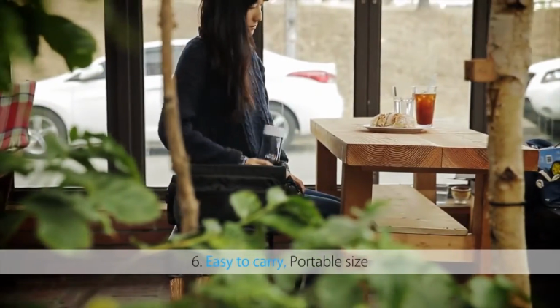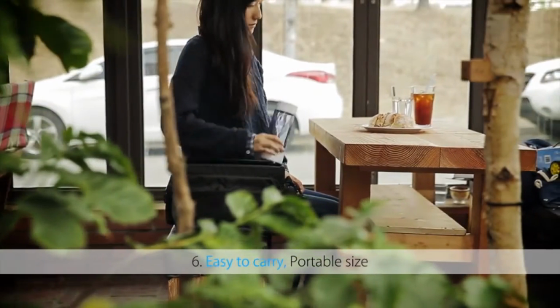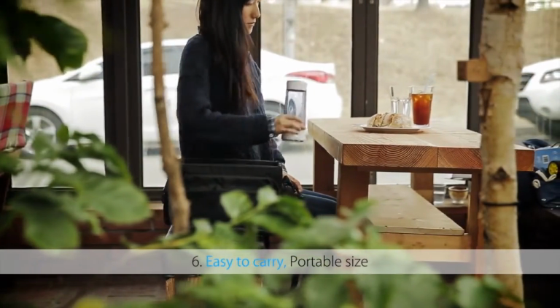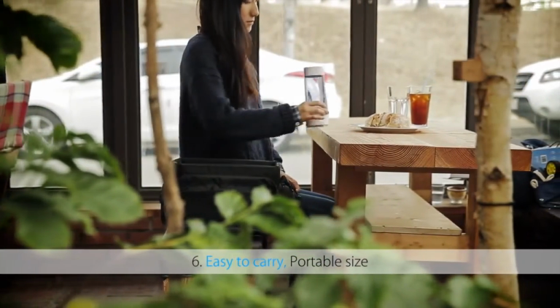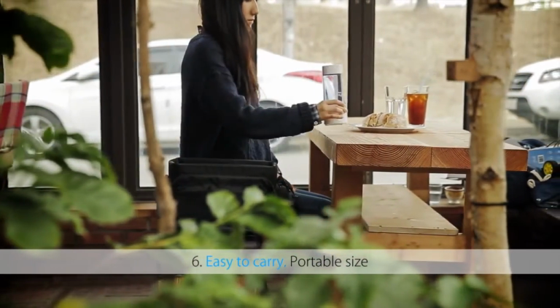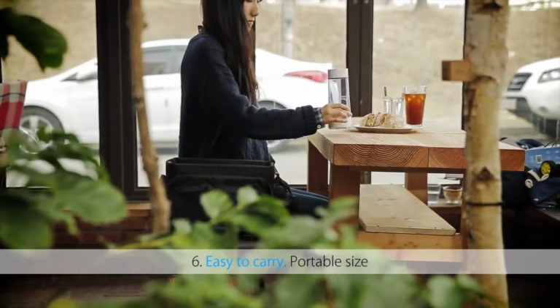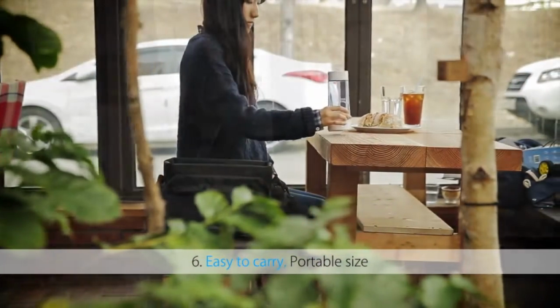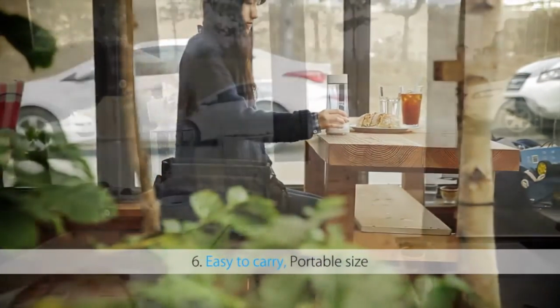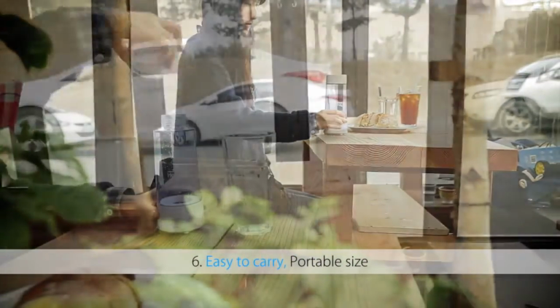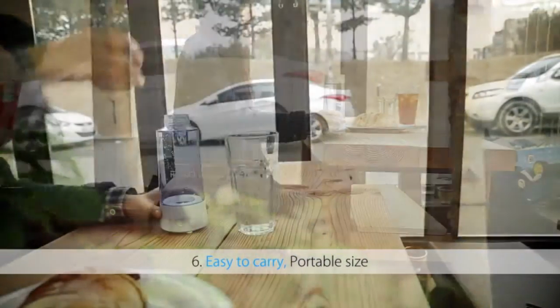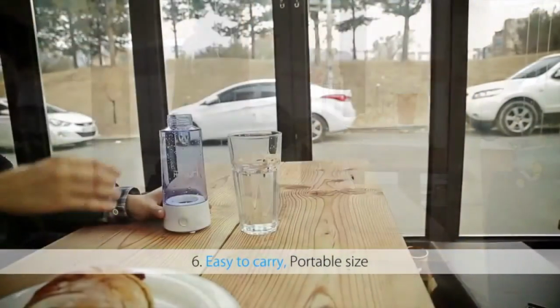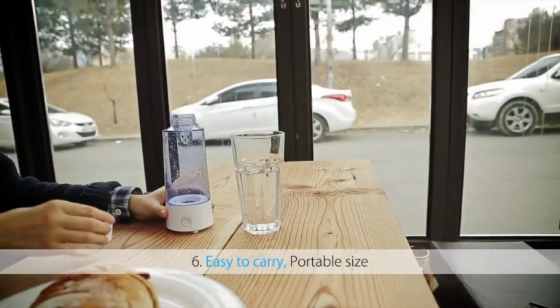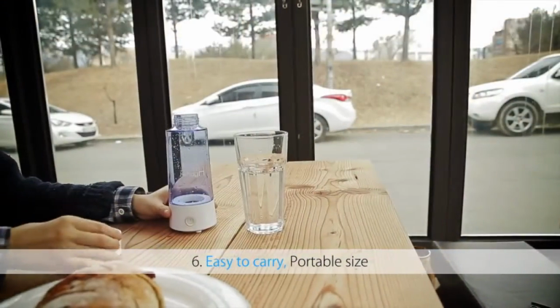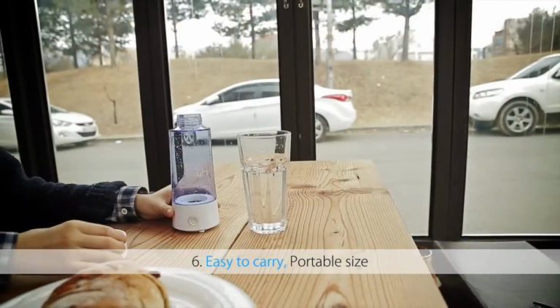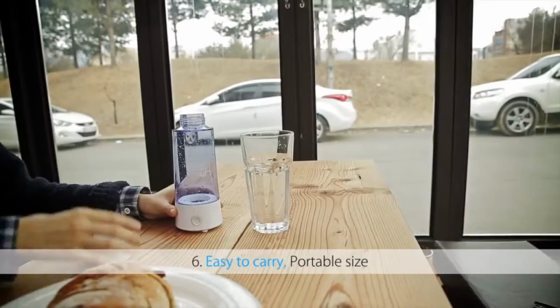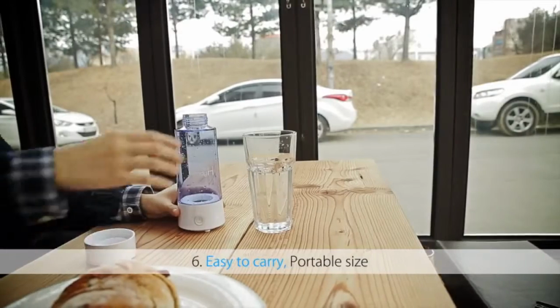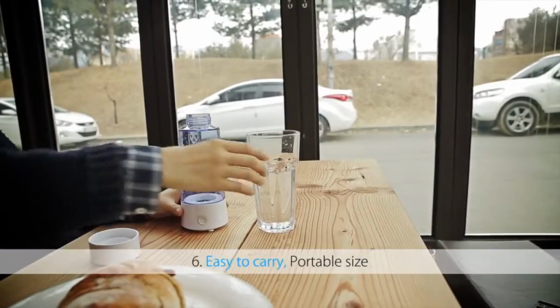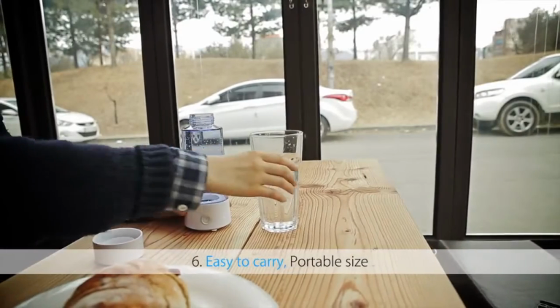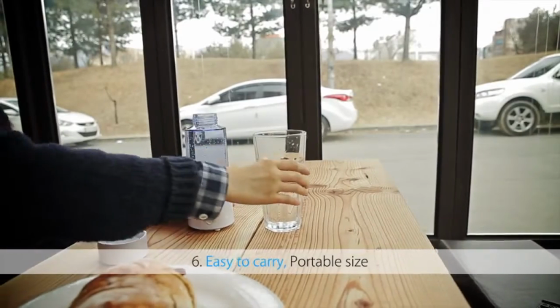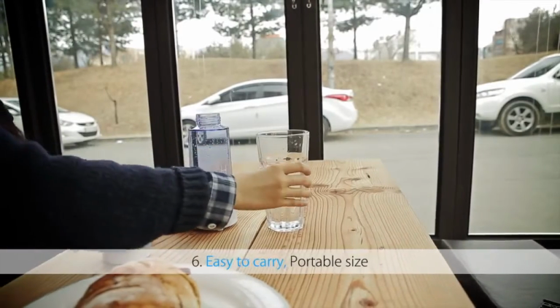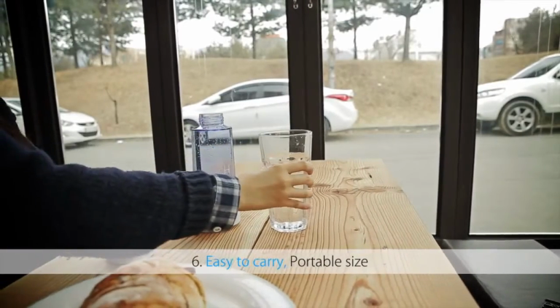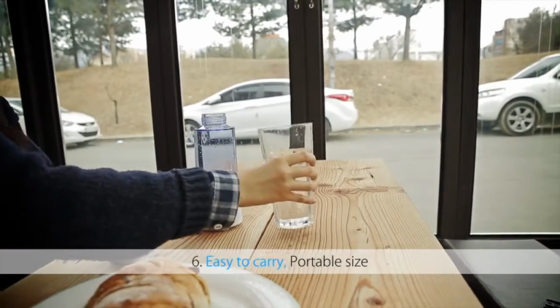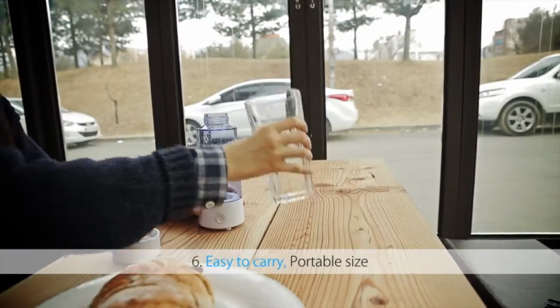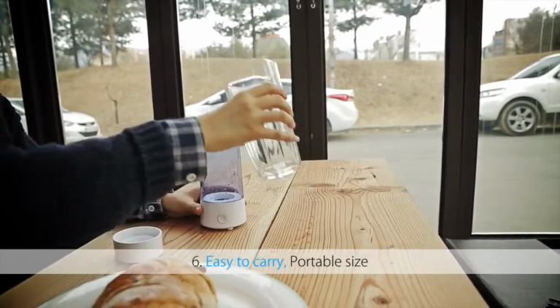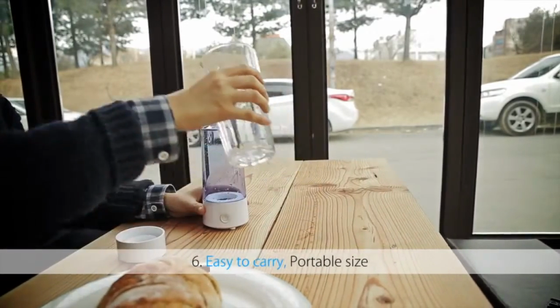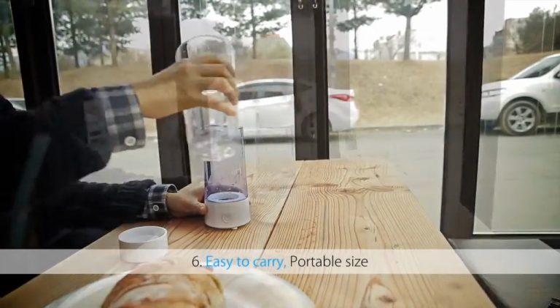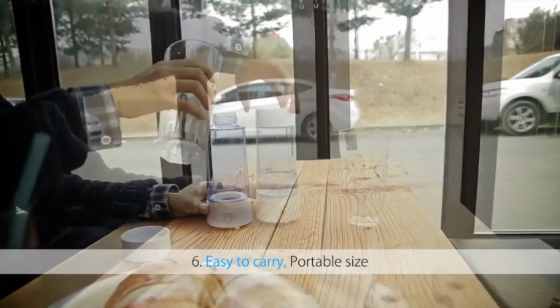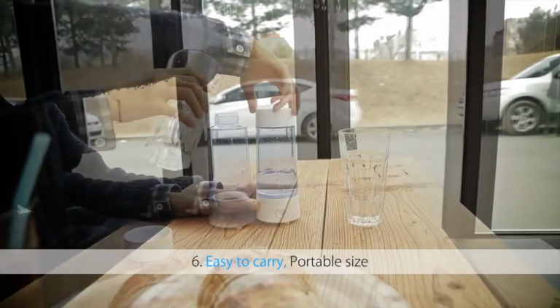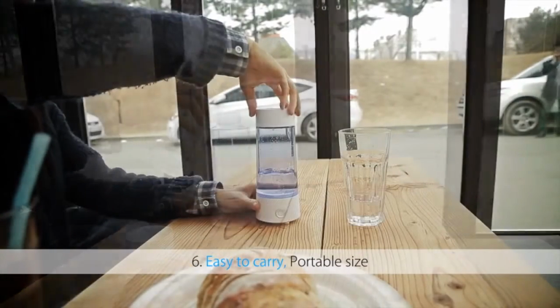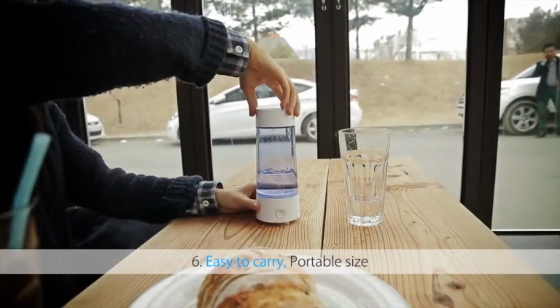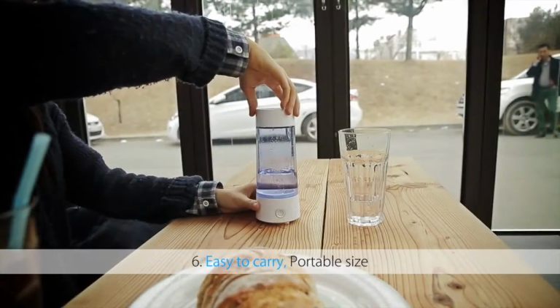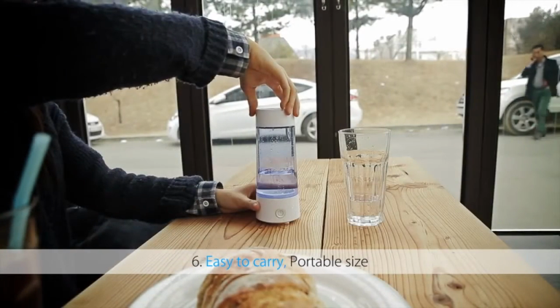It is easy to carry, so you can drink hydrogen water conveniently at any time of day and in any location.